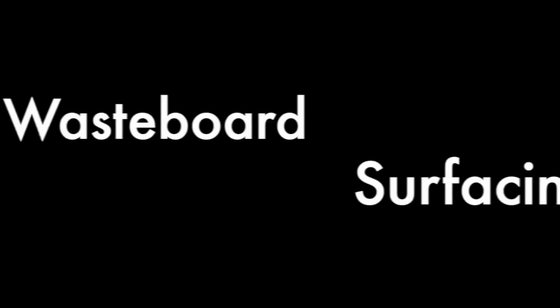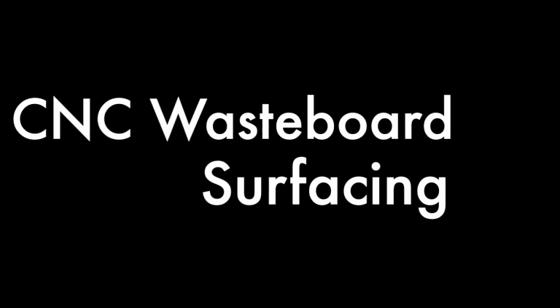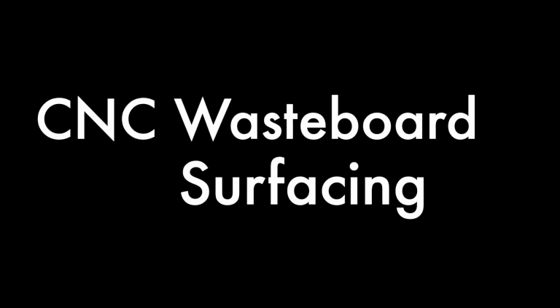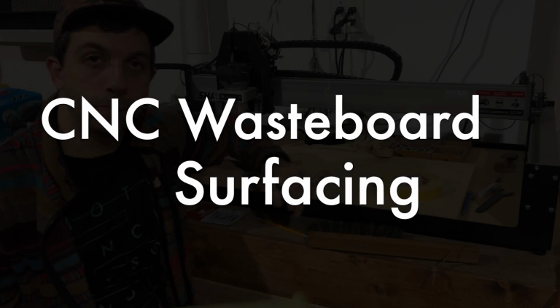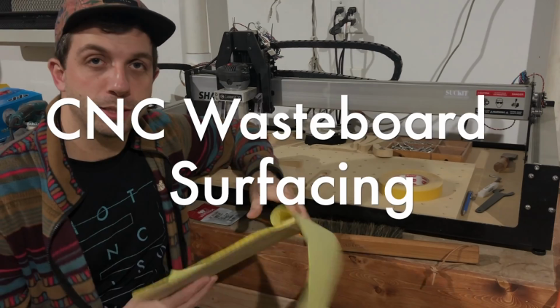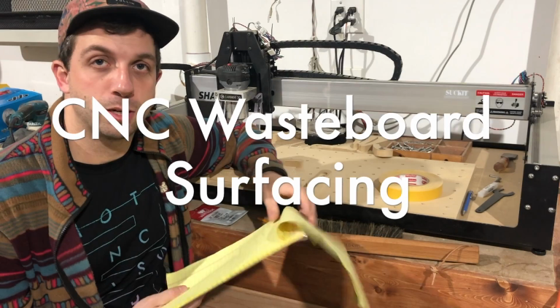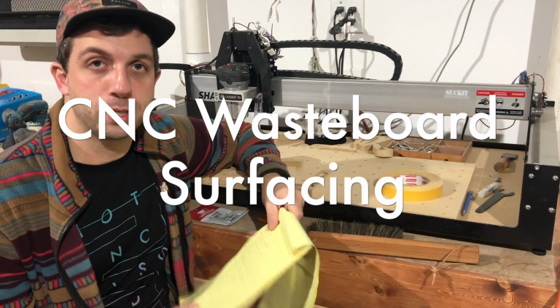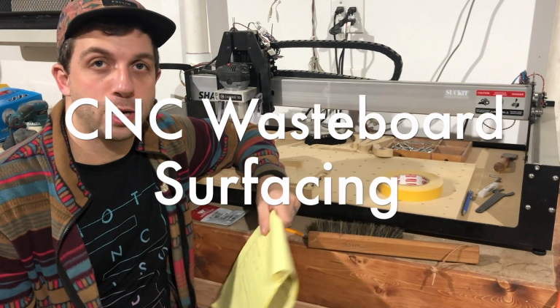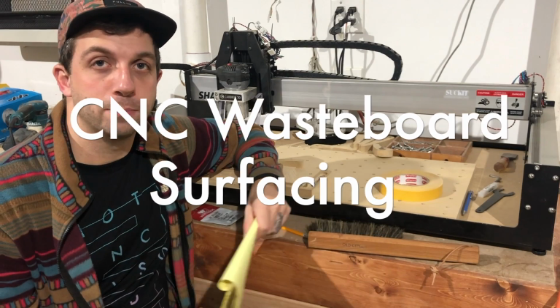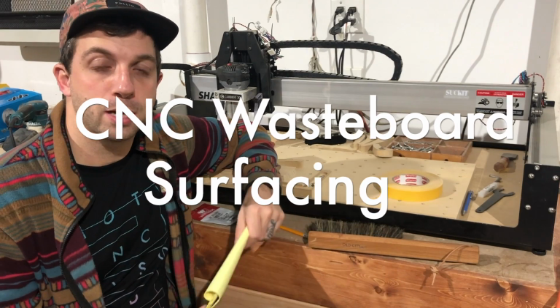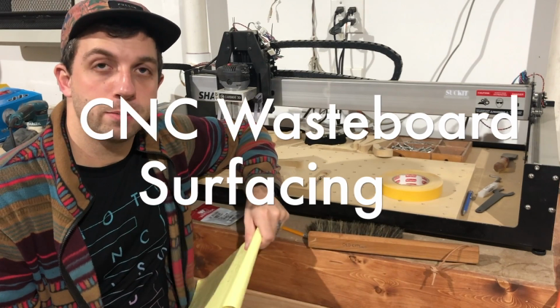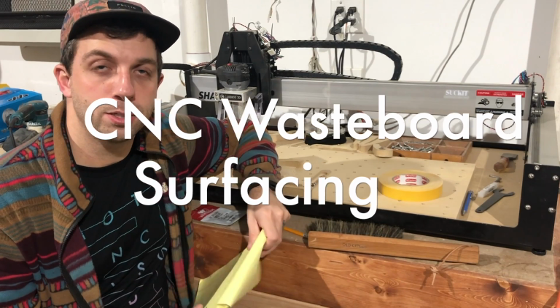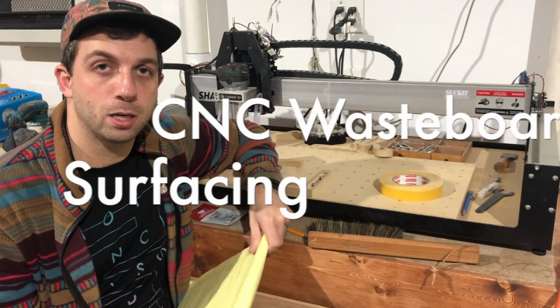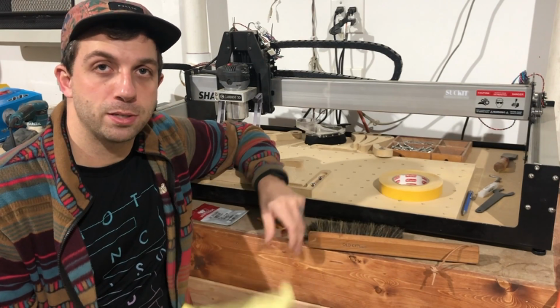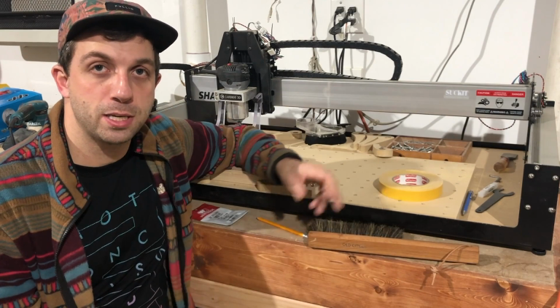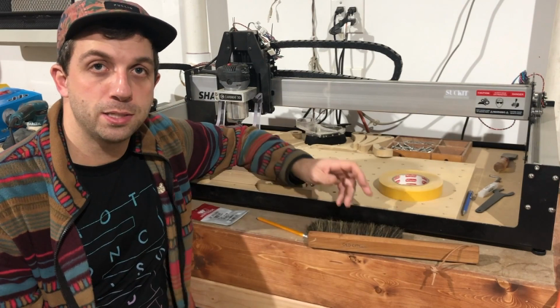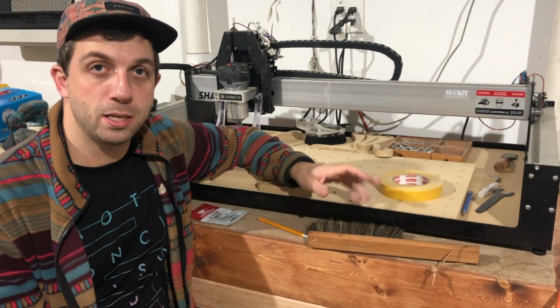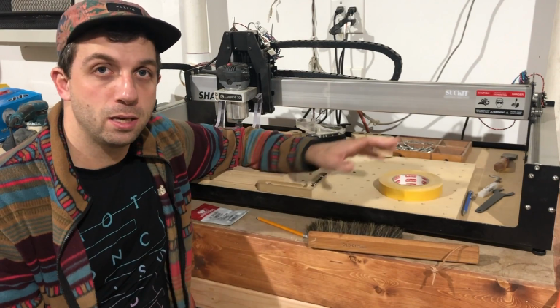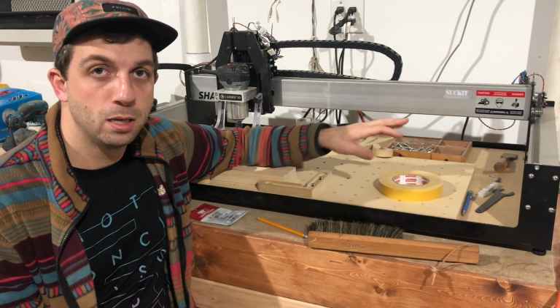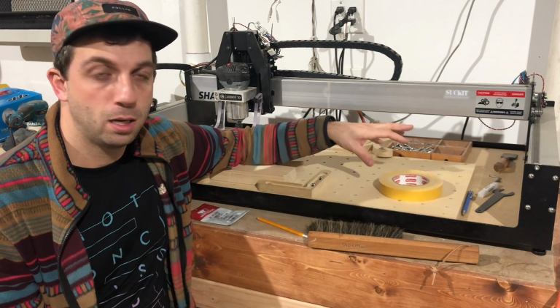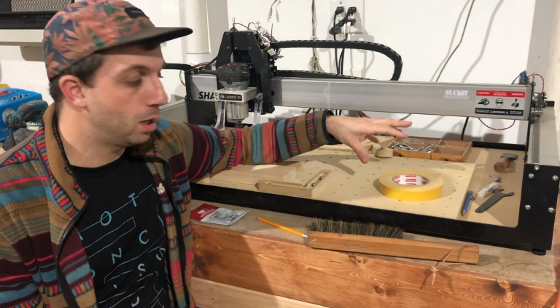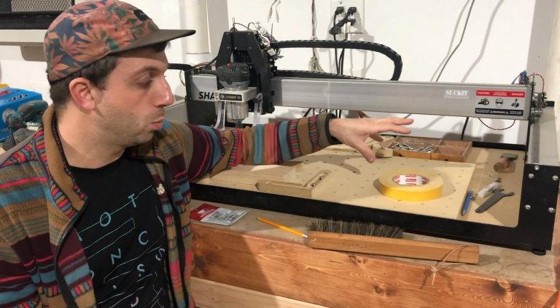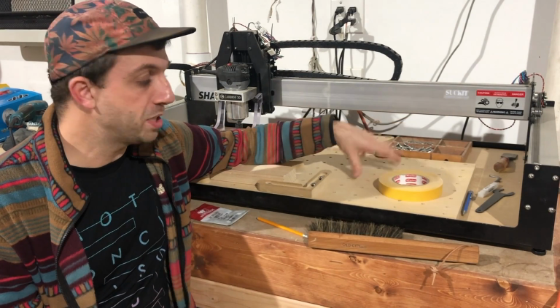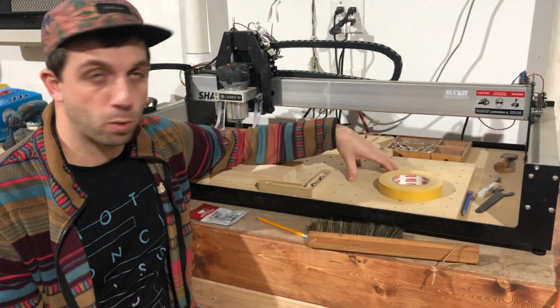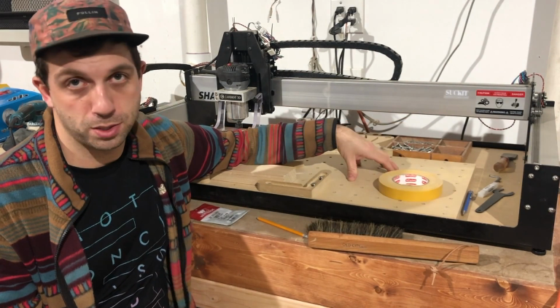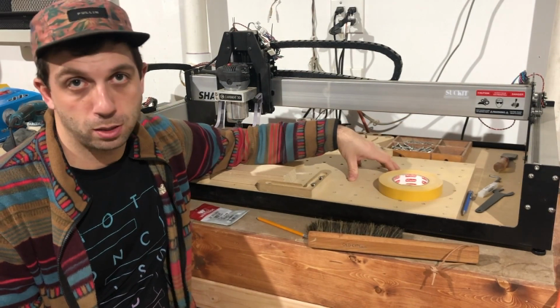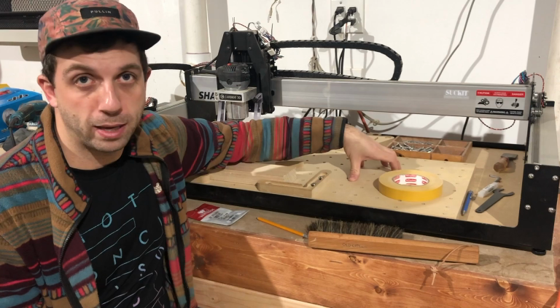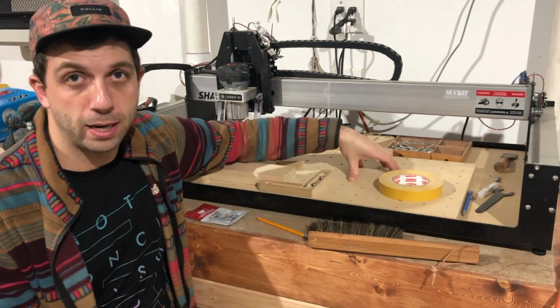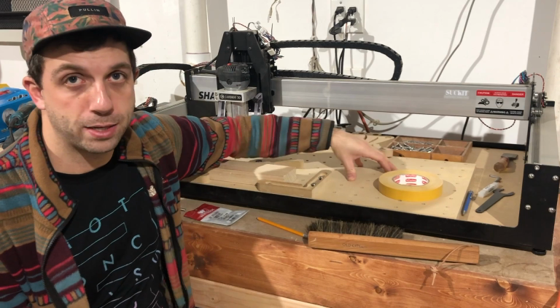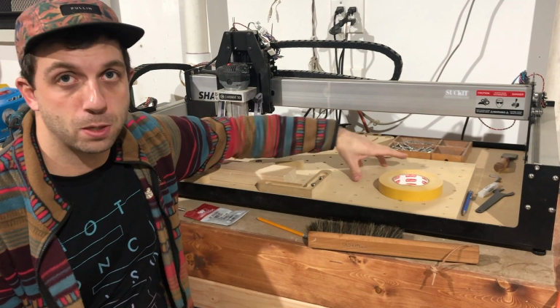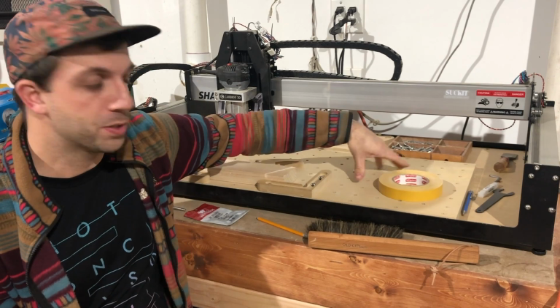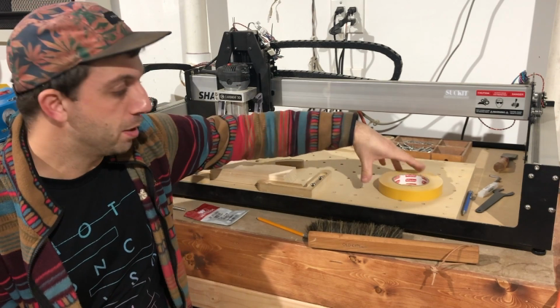Hi and welcome back to Talking Shop. Today I'm going to talk about CNC waste boards and how to surface them.